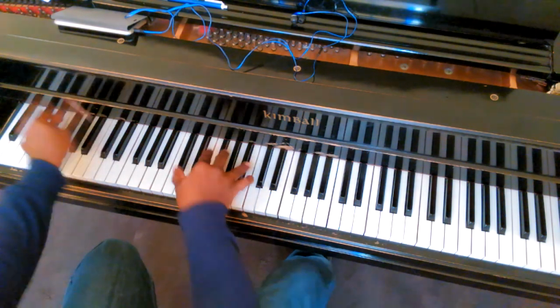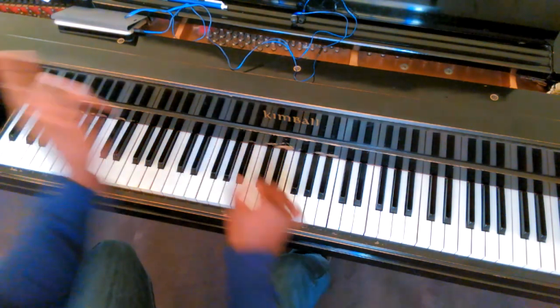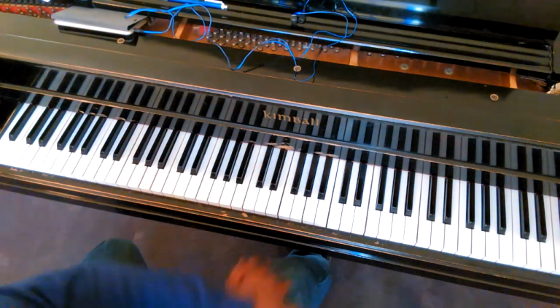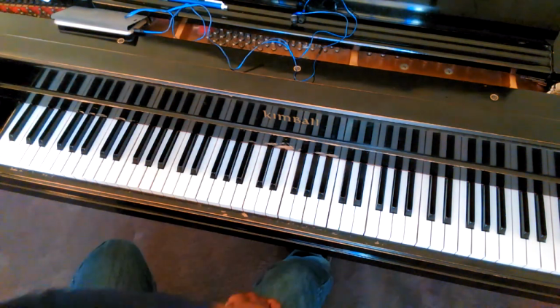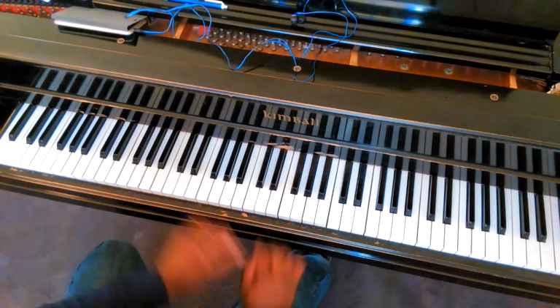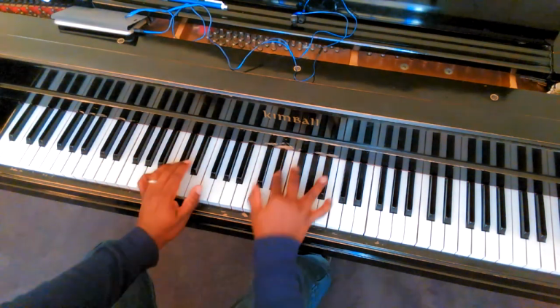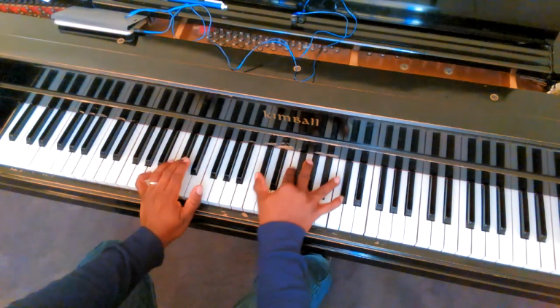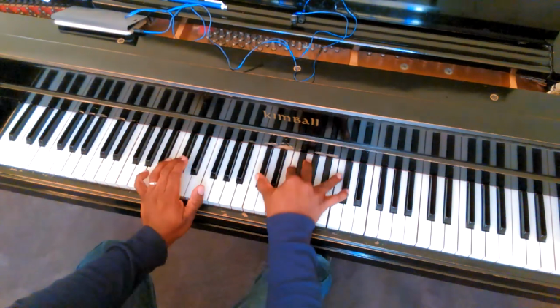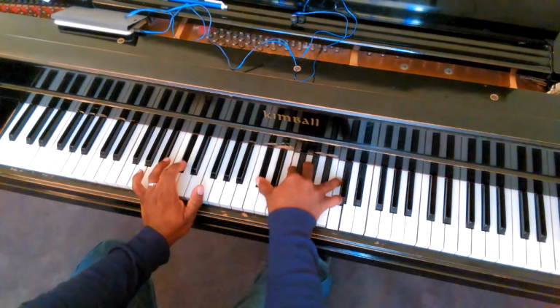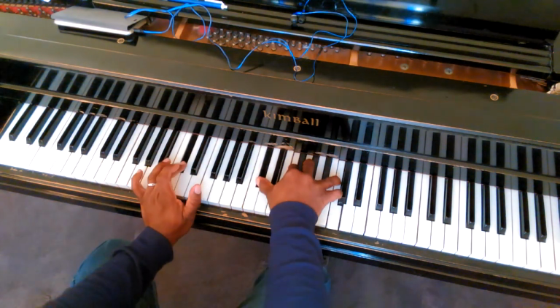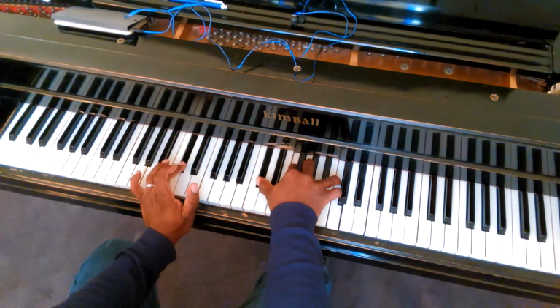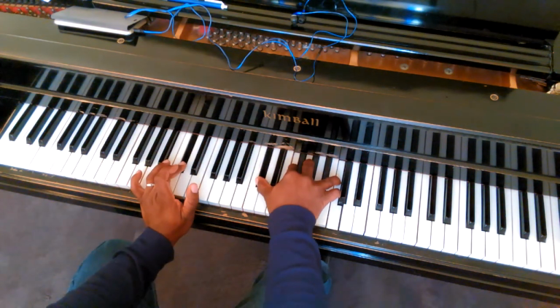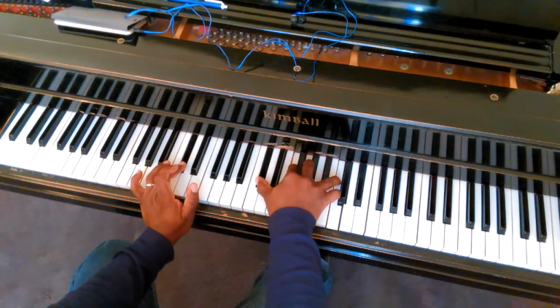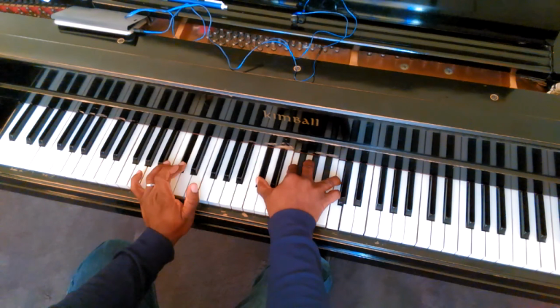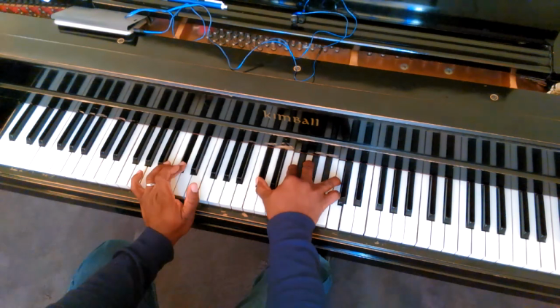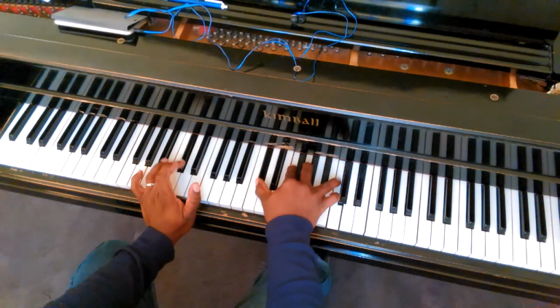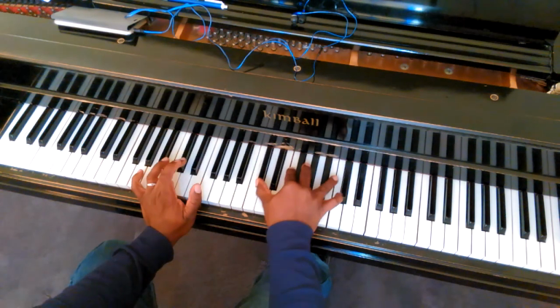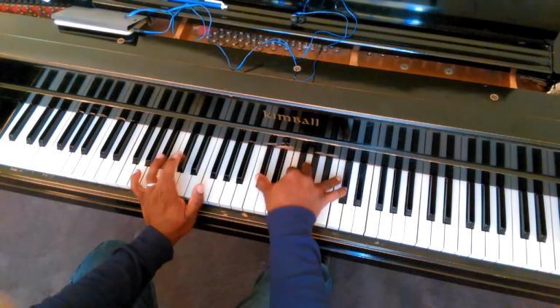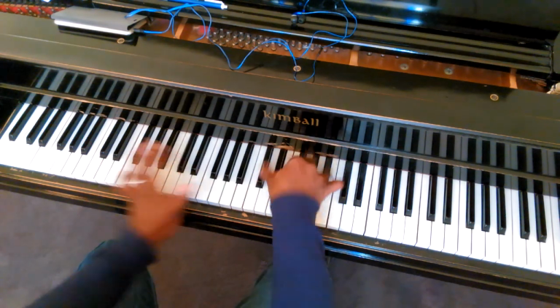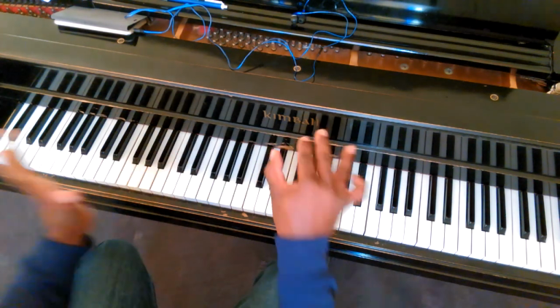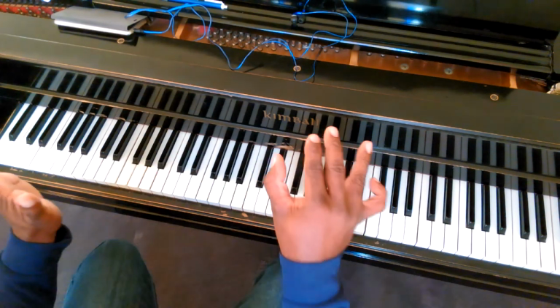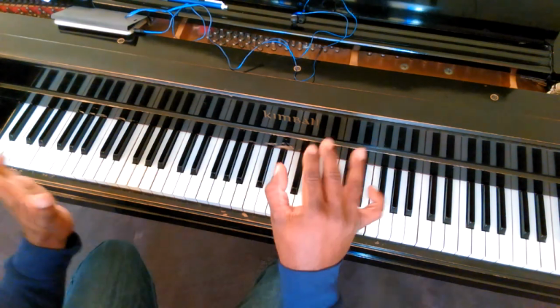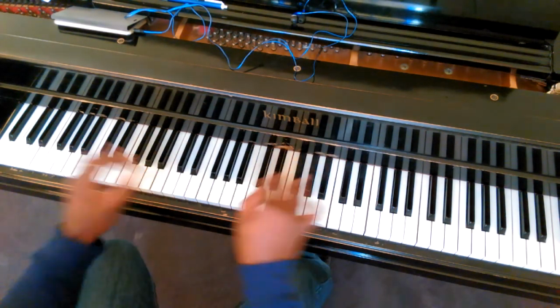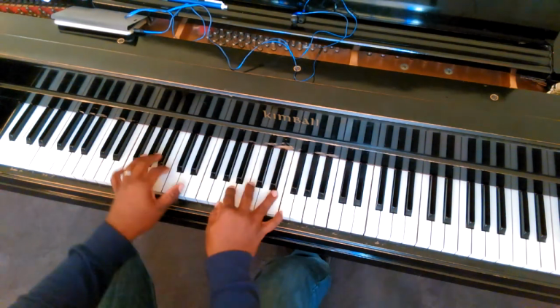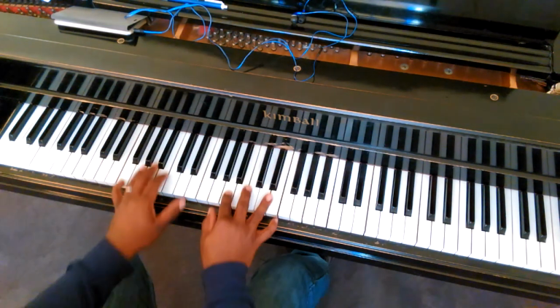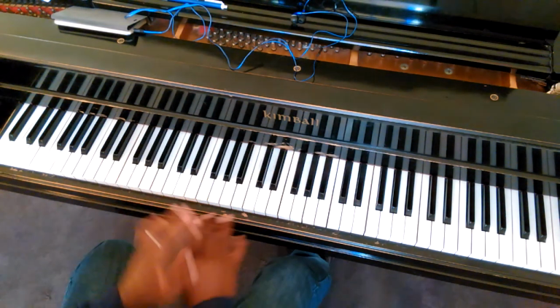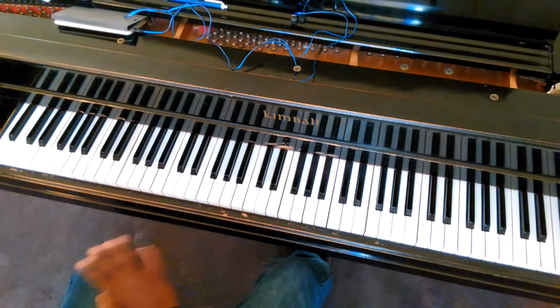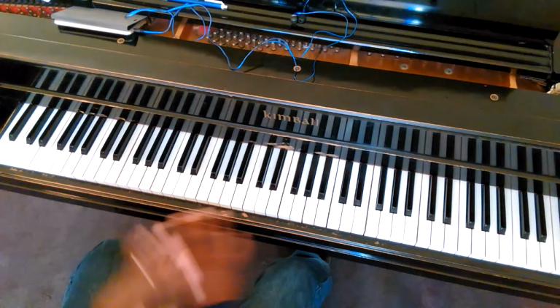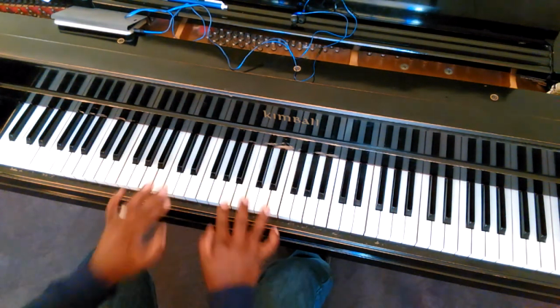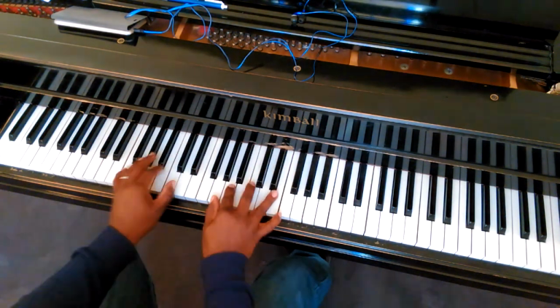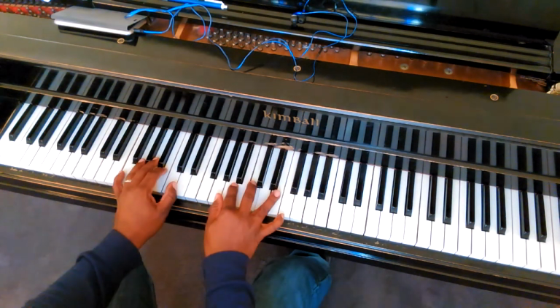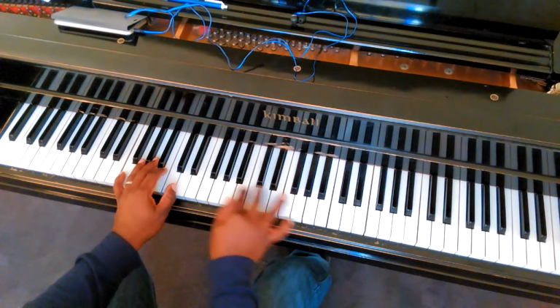The second time, he just does it up there. When he does that, it's the same chords.